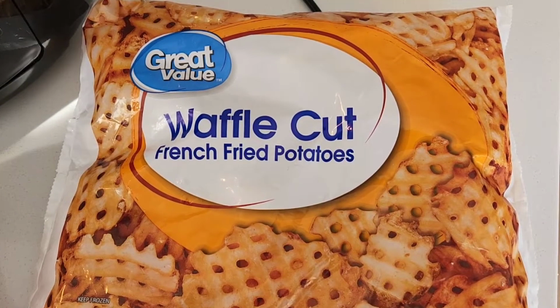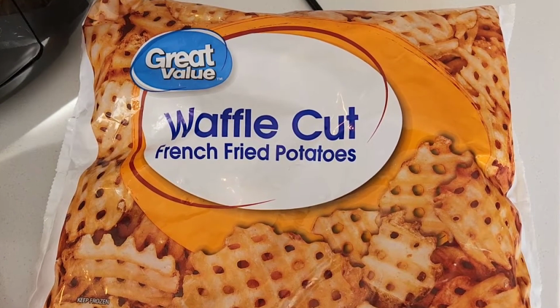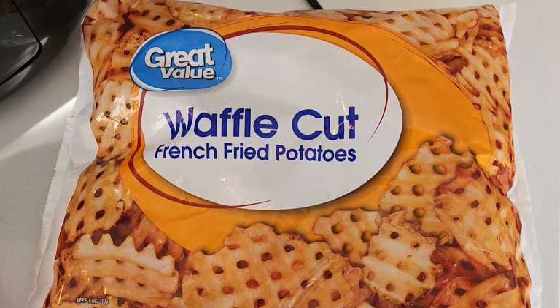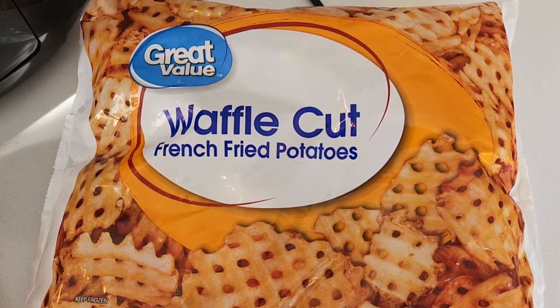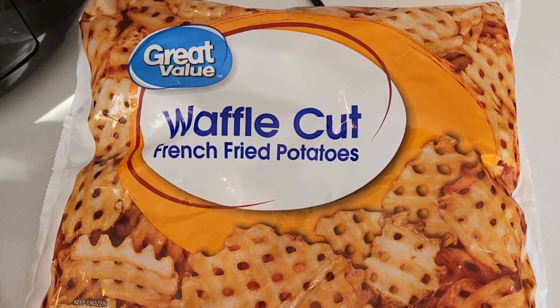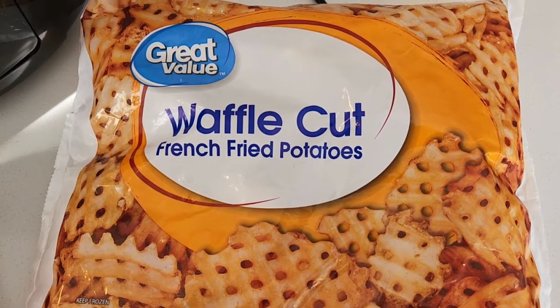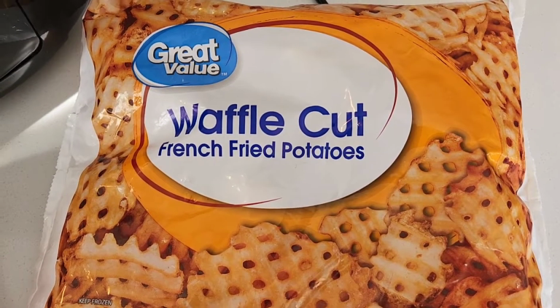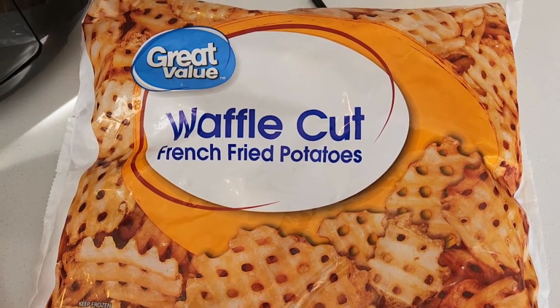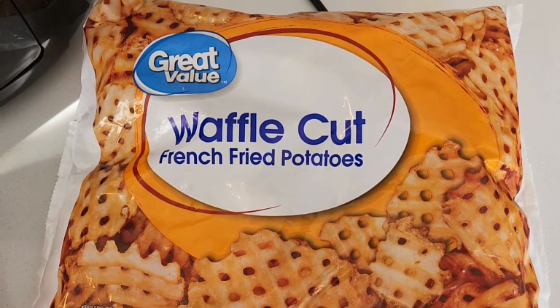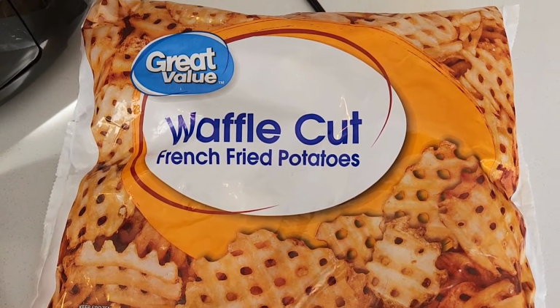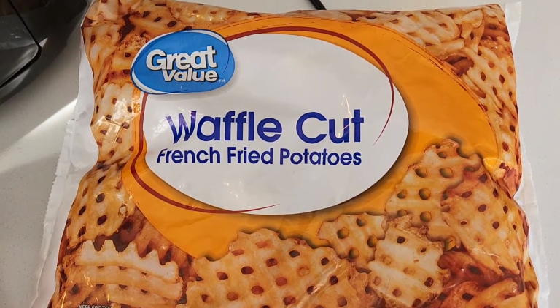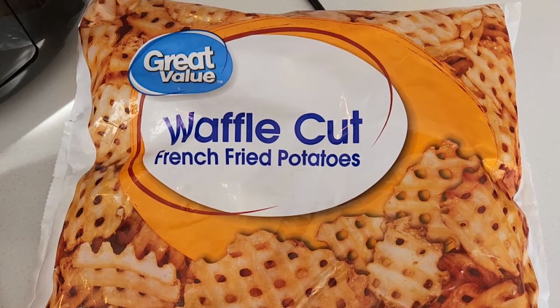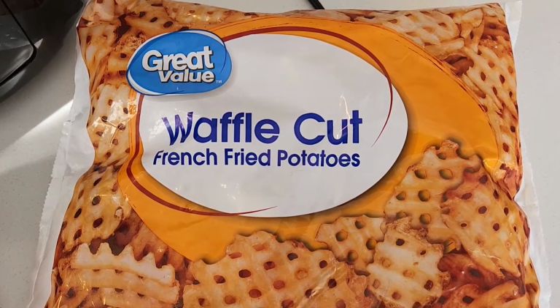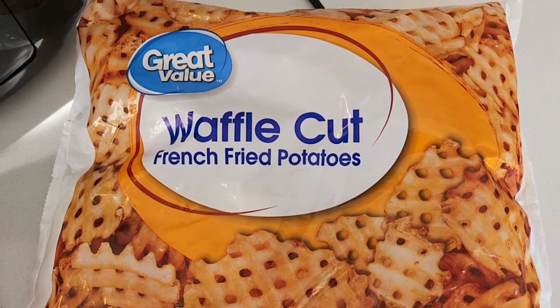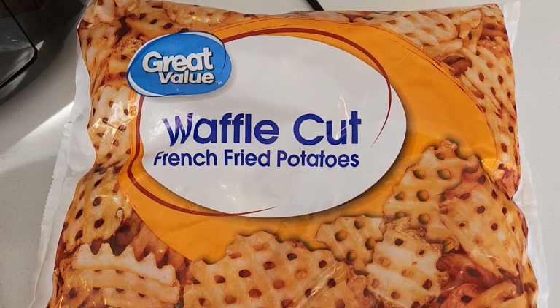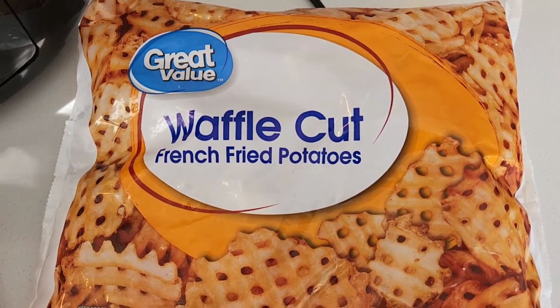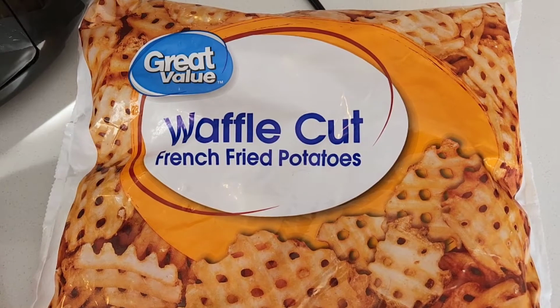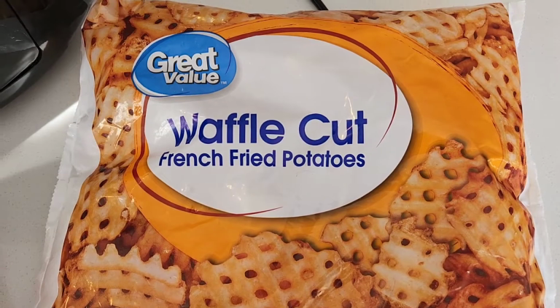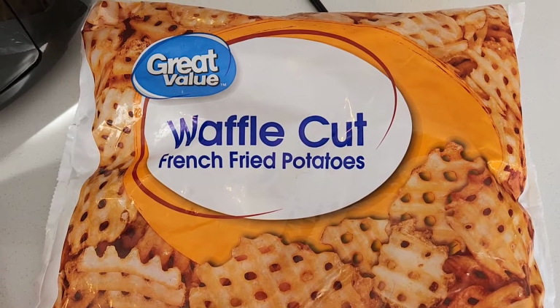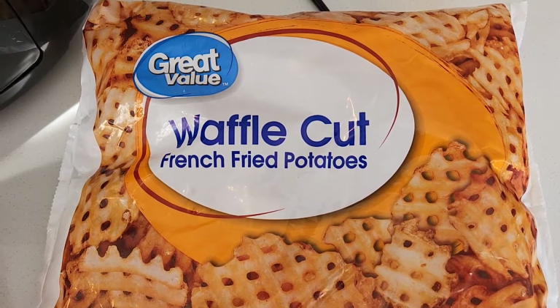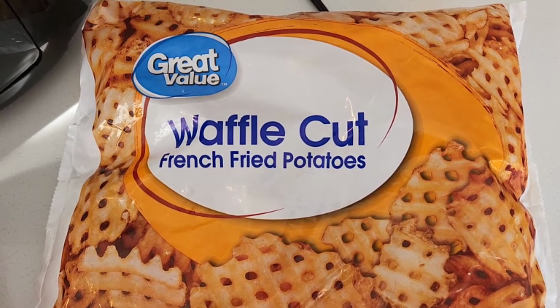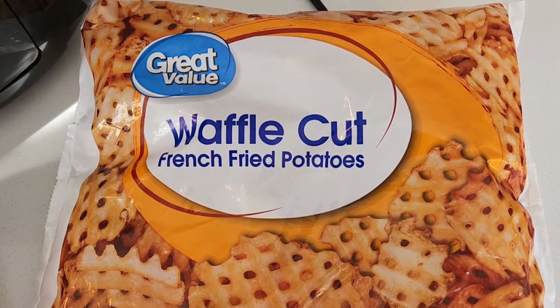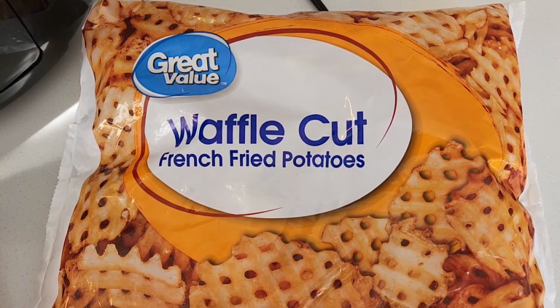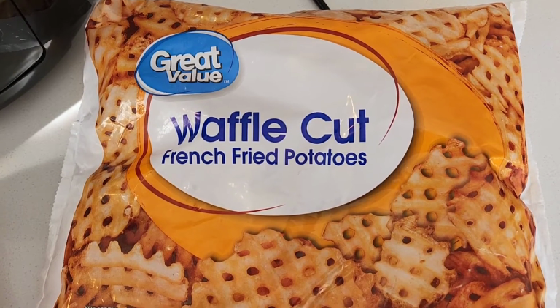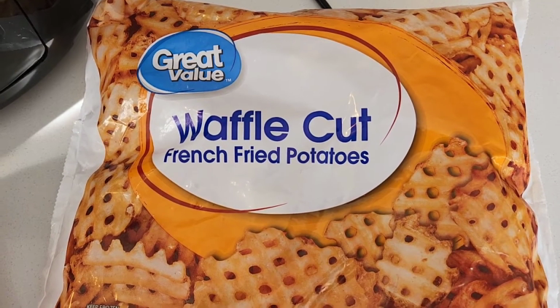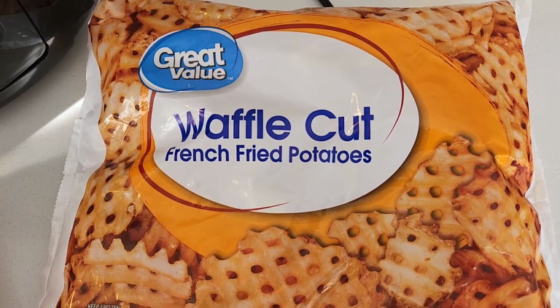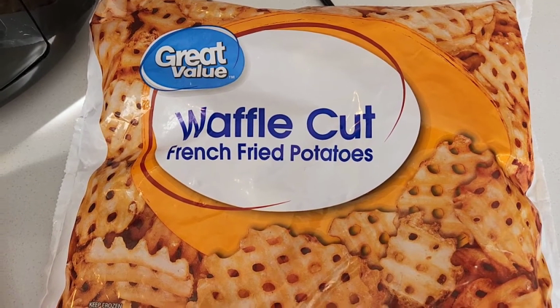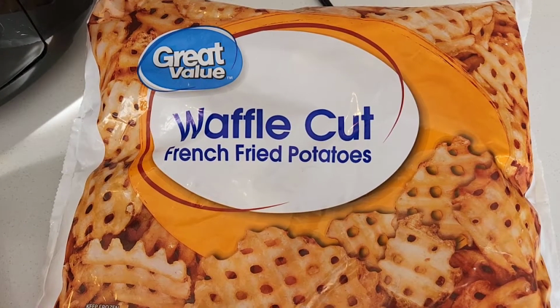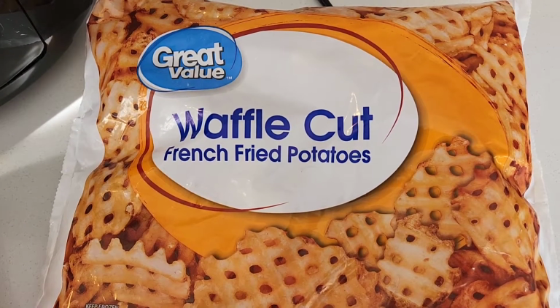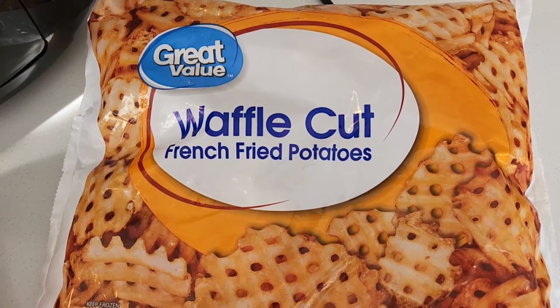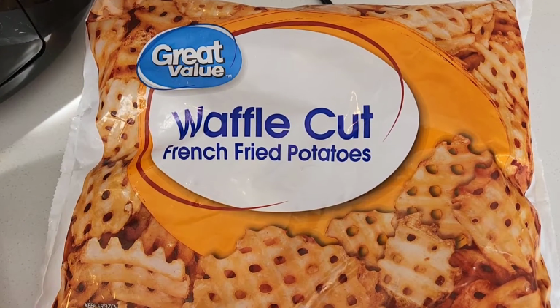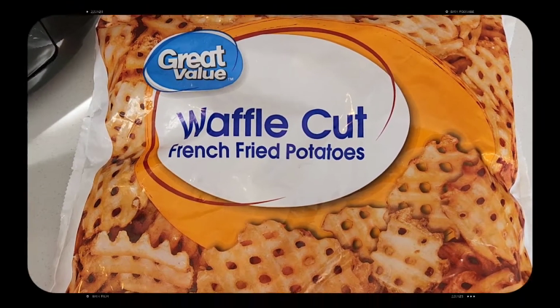Welcome back to the channel. Today is another first — waffle fries in the air fryer. Join me.